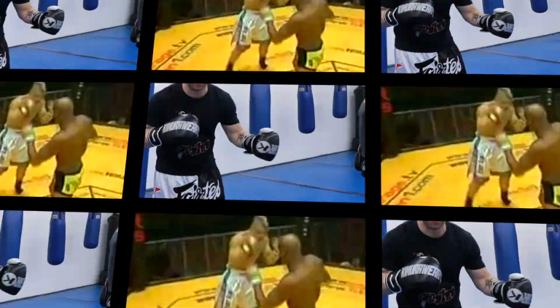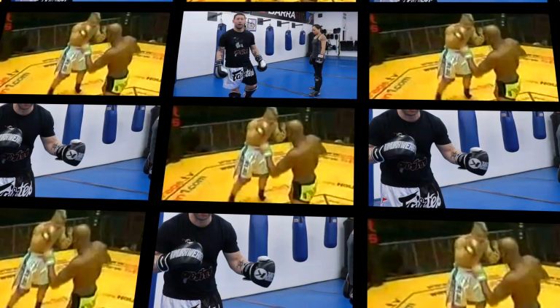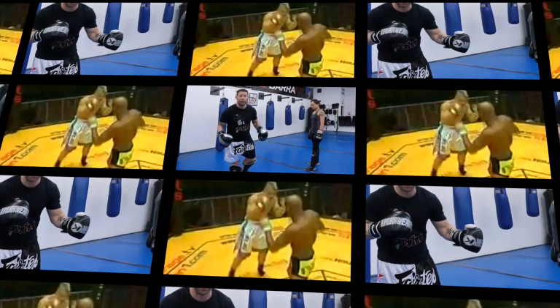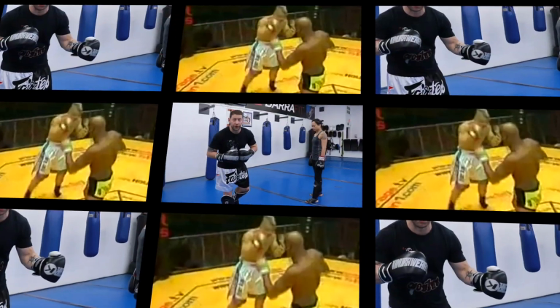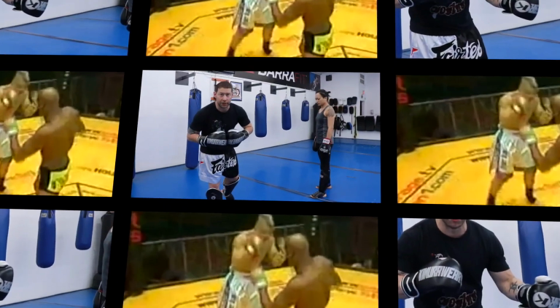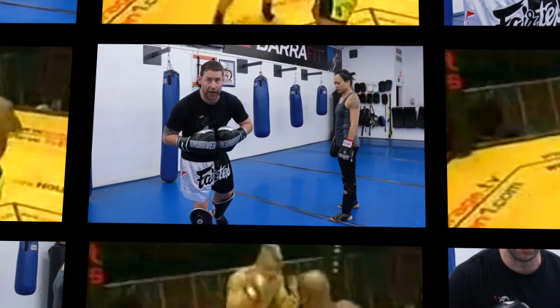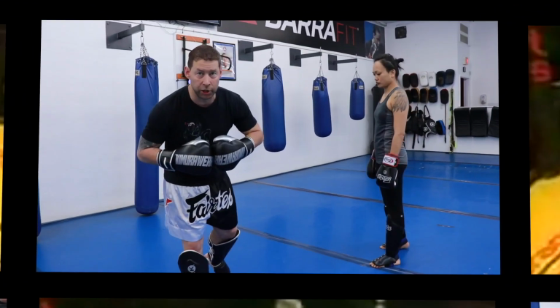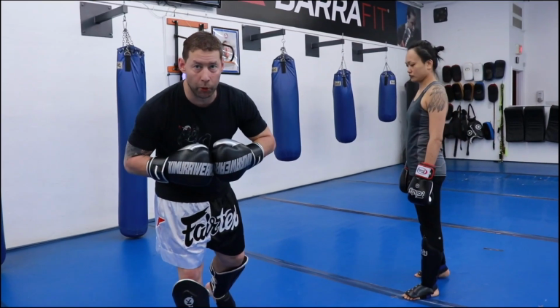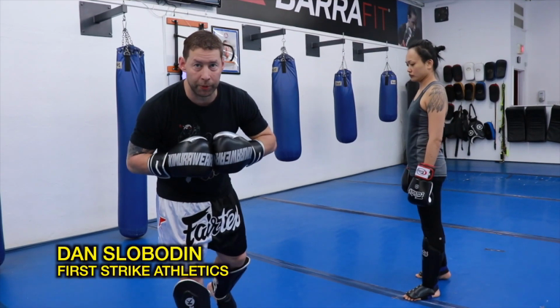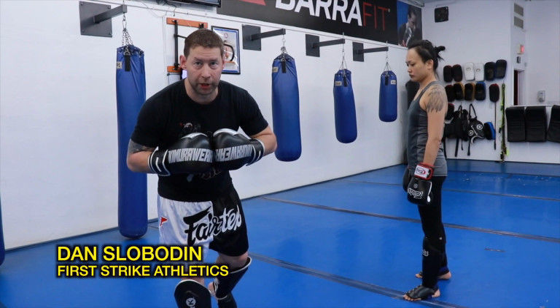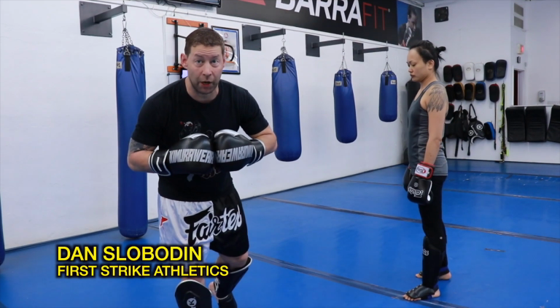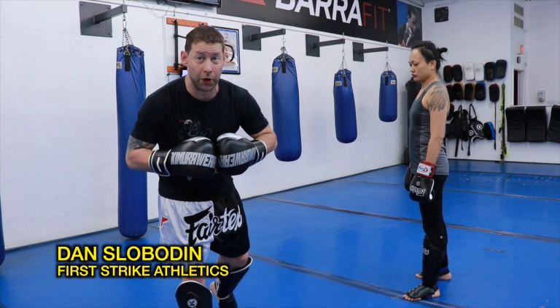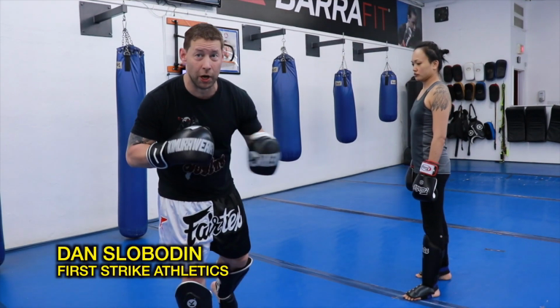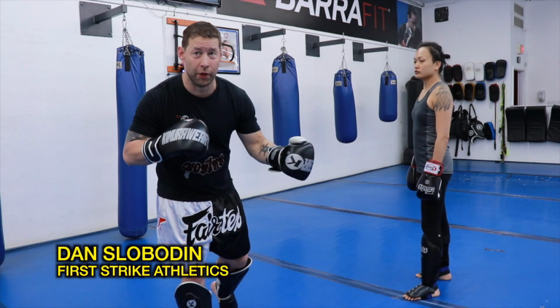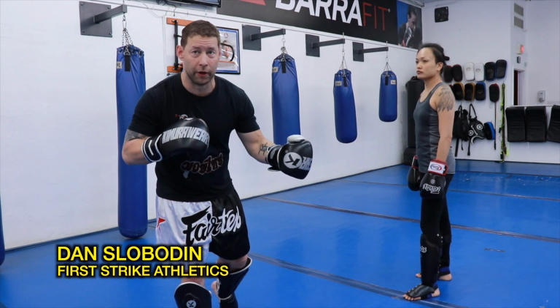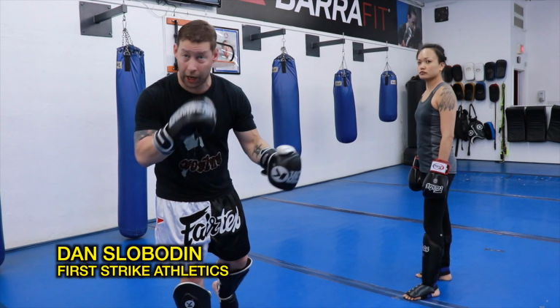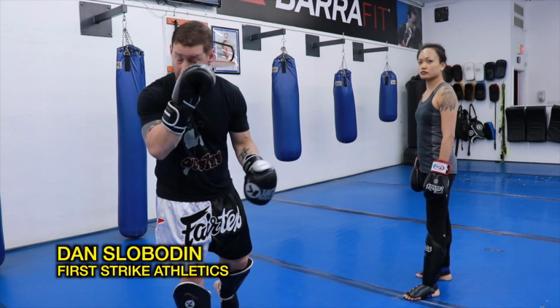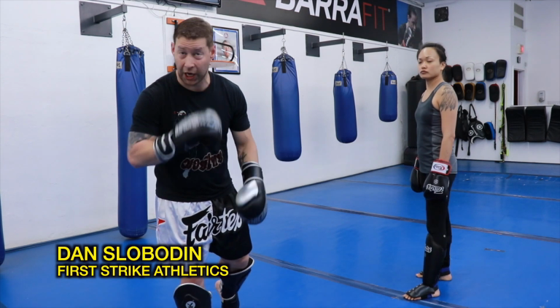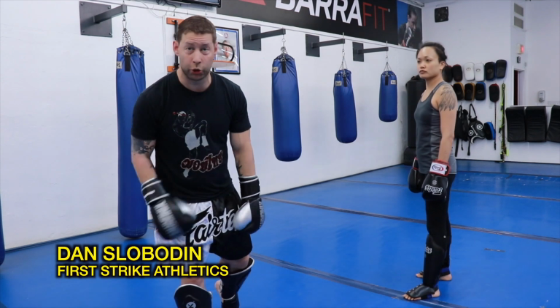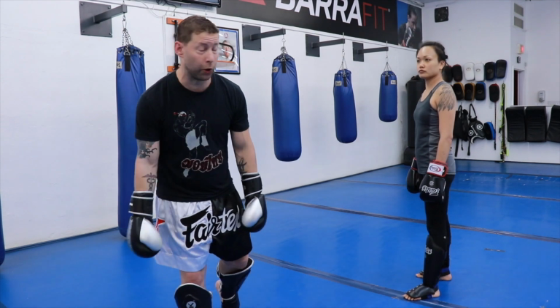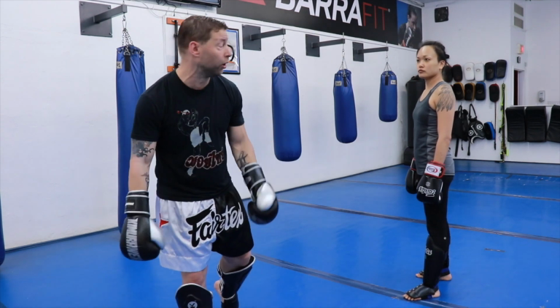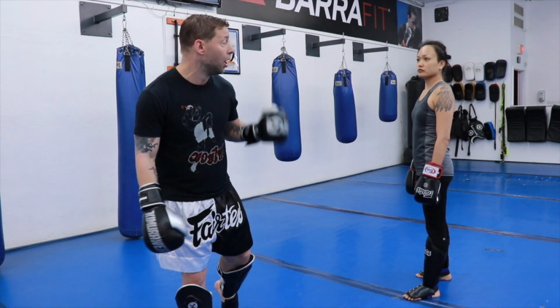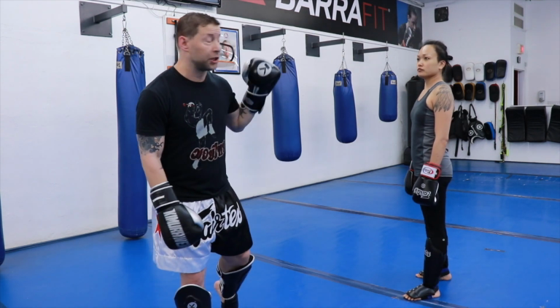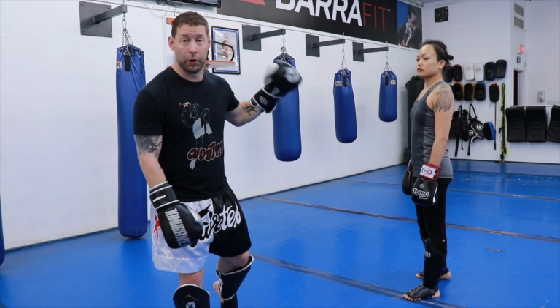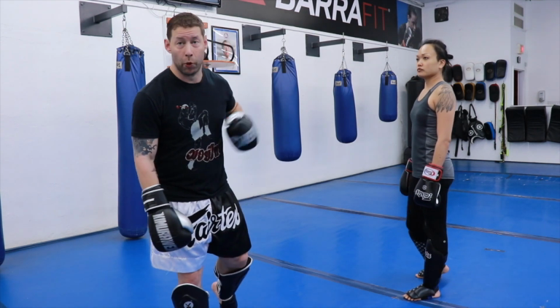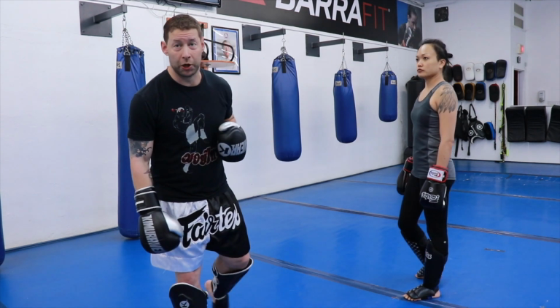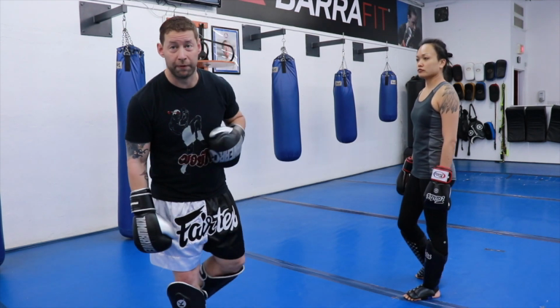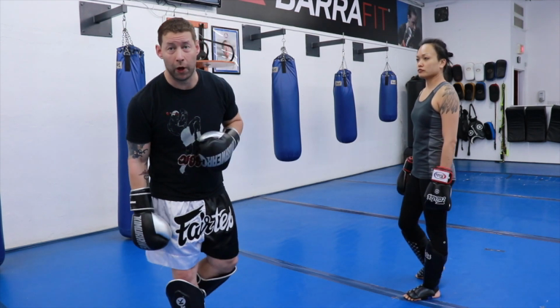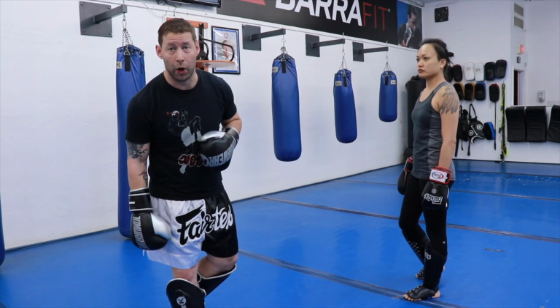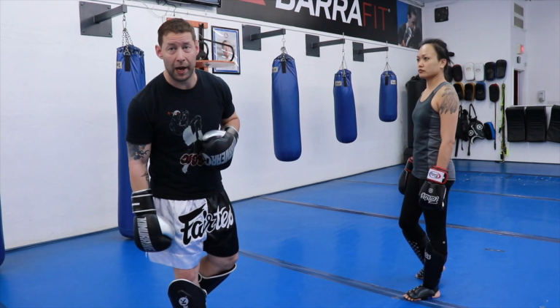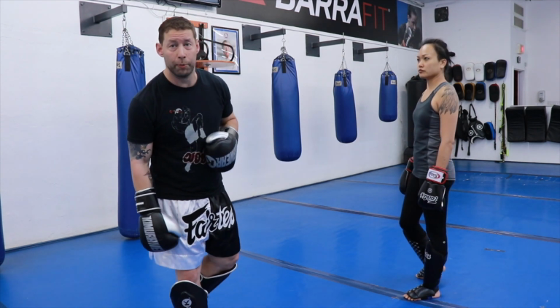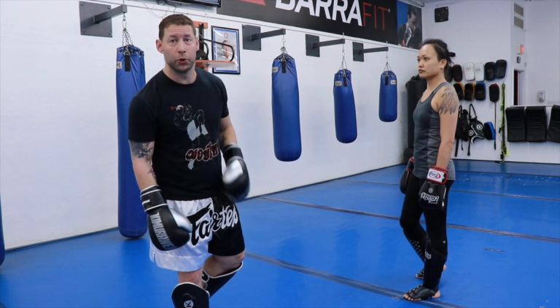Hey folks, it's Dan Slavode and I'm here again with another Muay Thai tutorial. Today we're going to be working on some follow-up elbows.